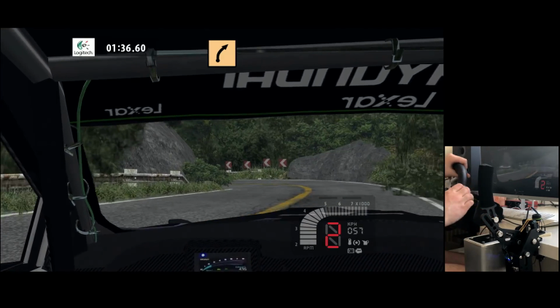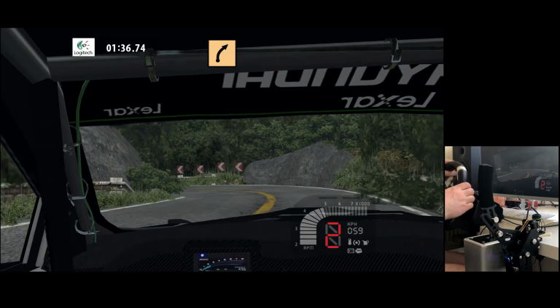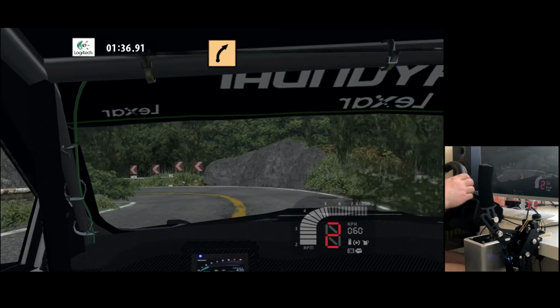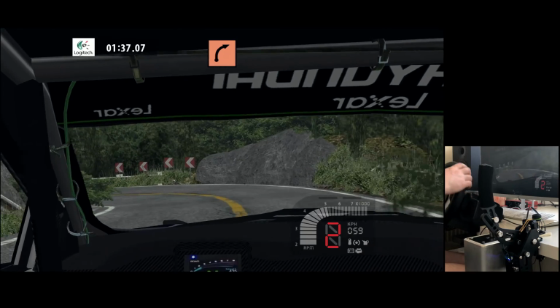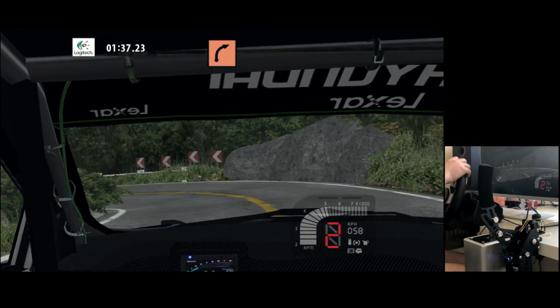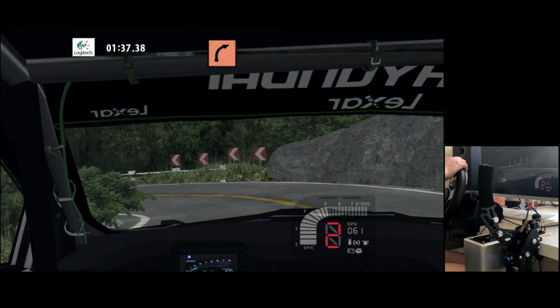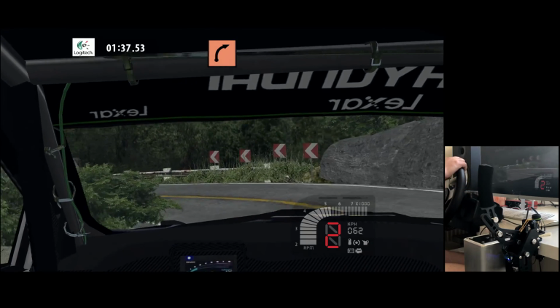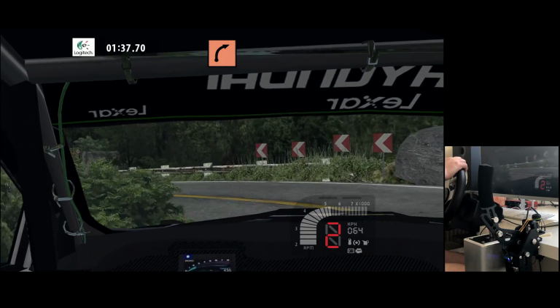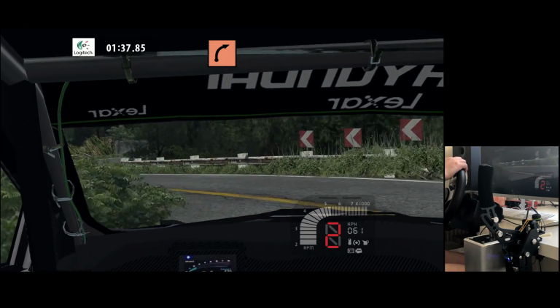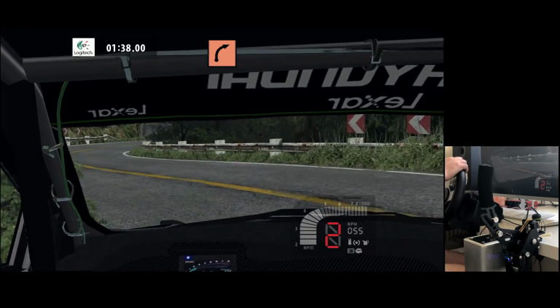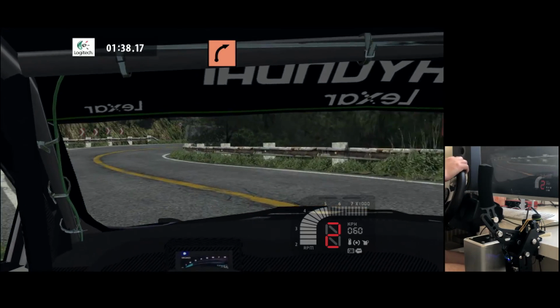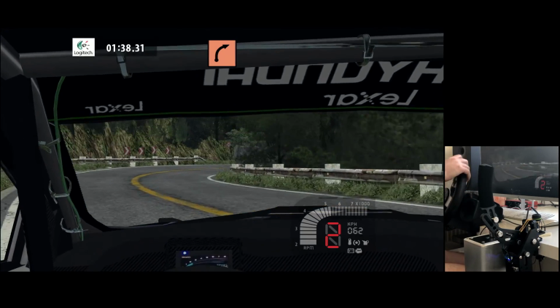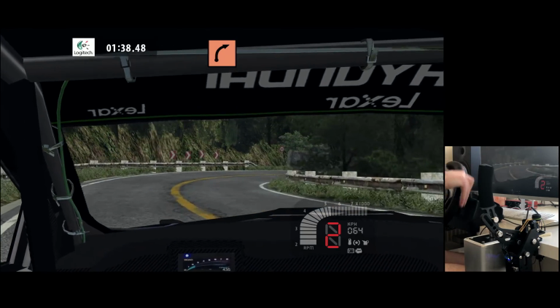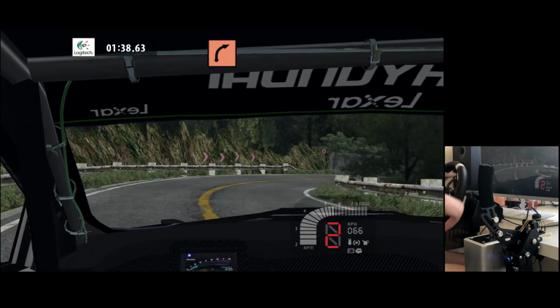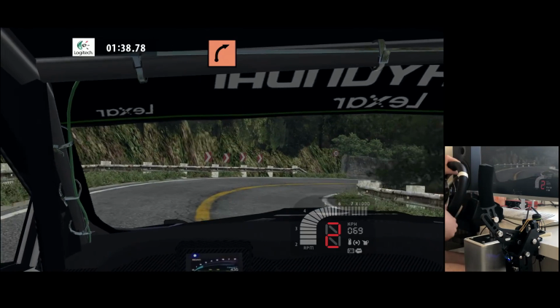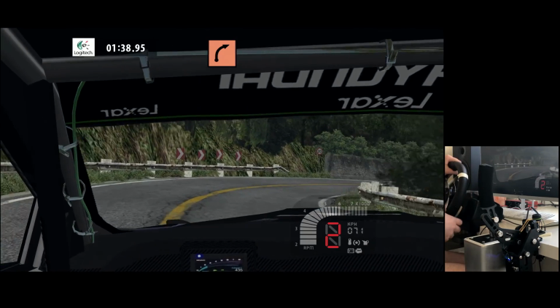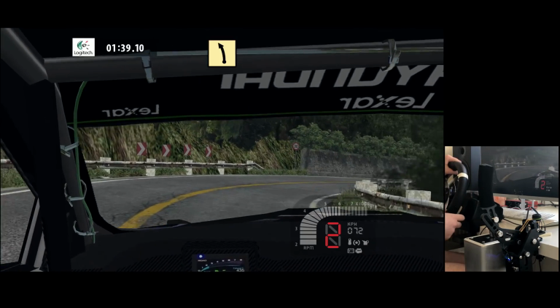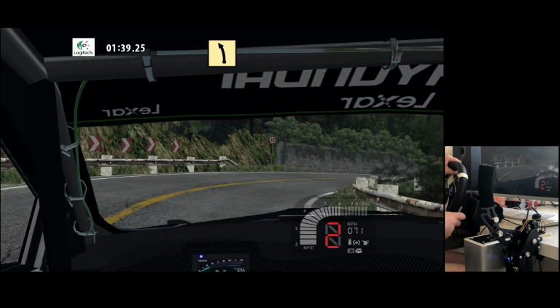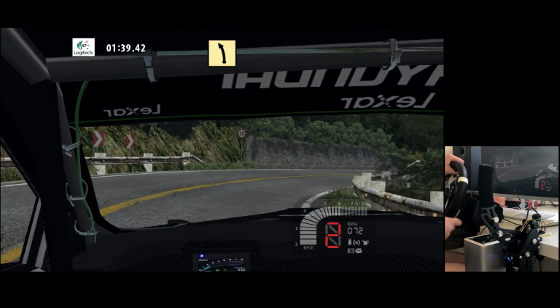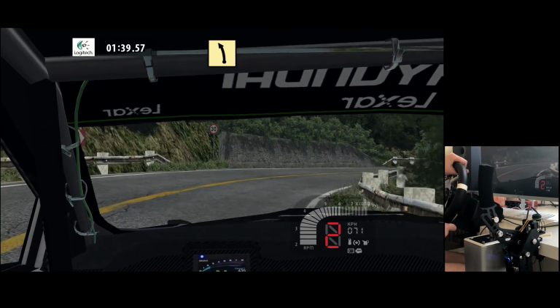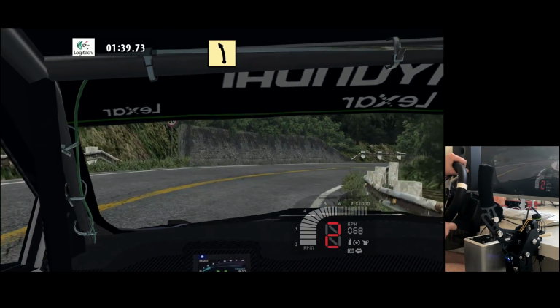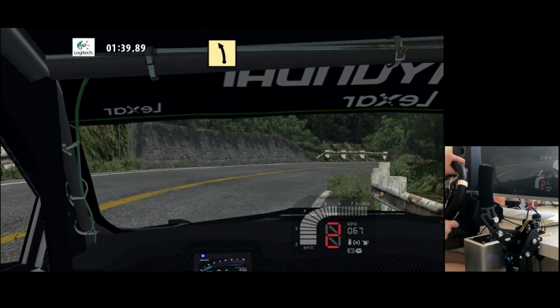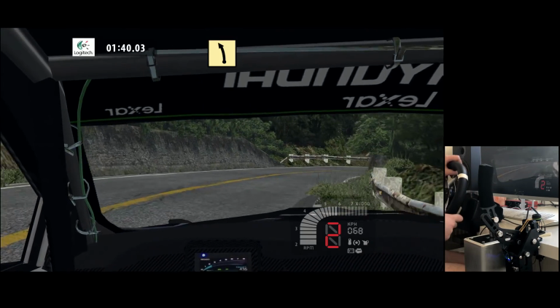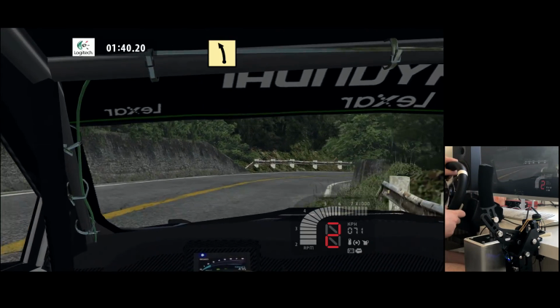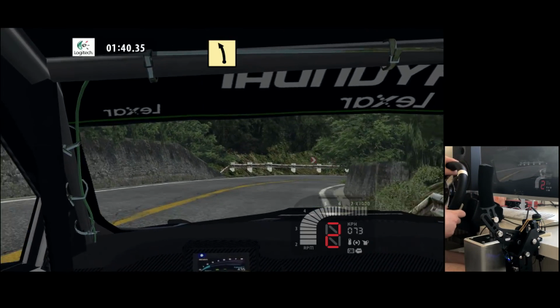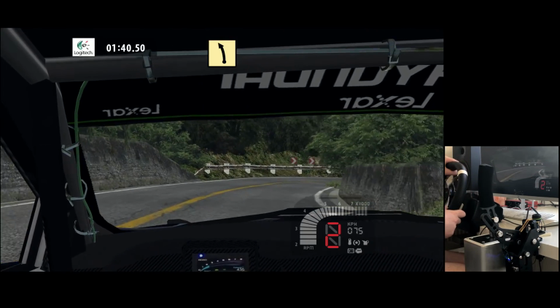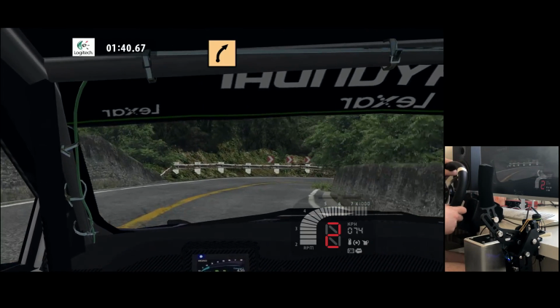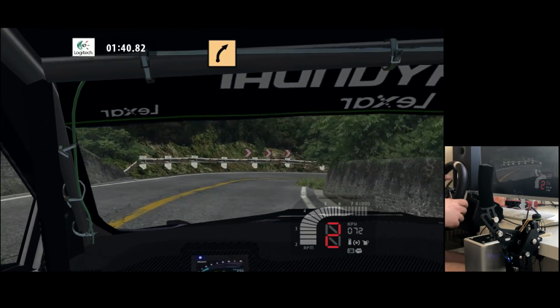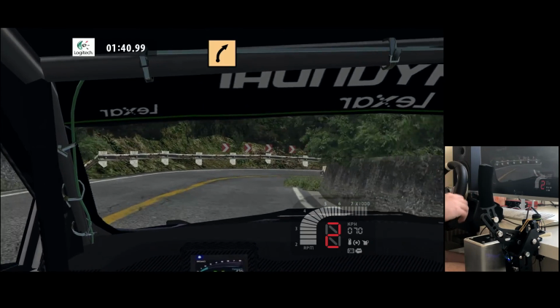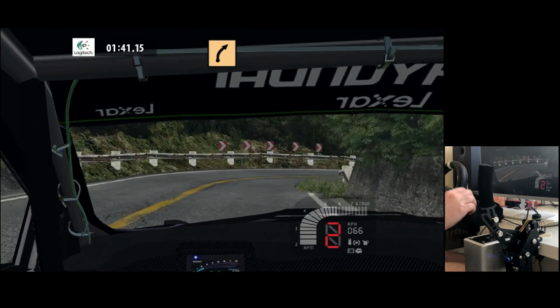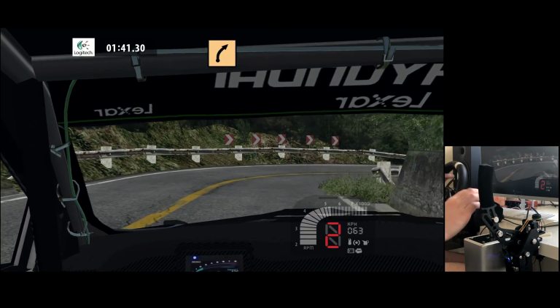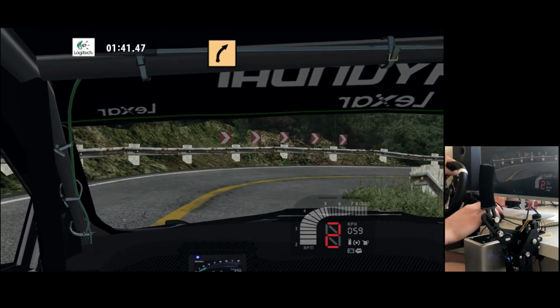K, right tightens. Fast left, major right.